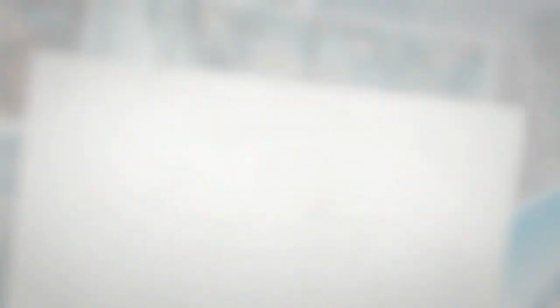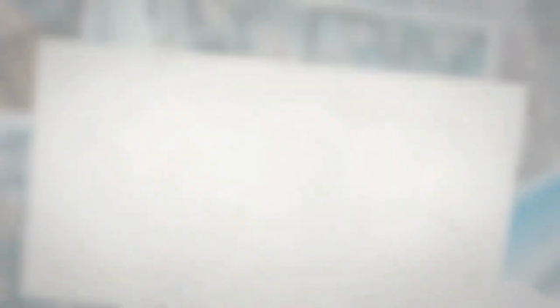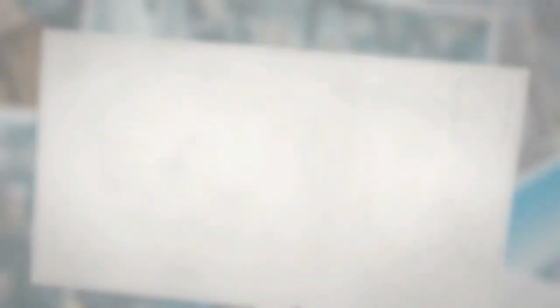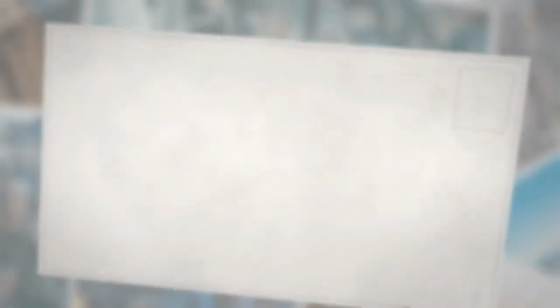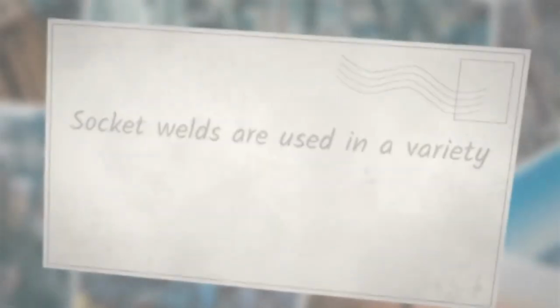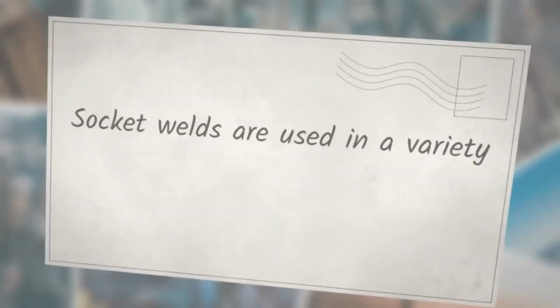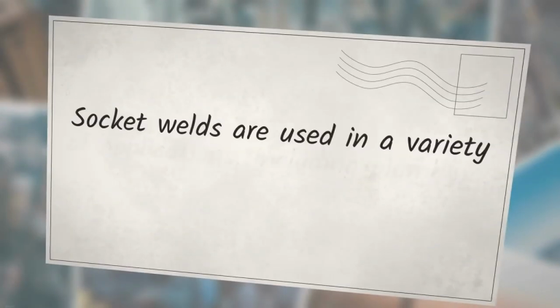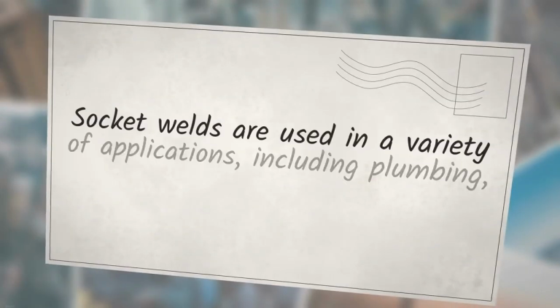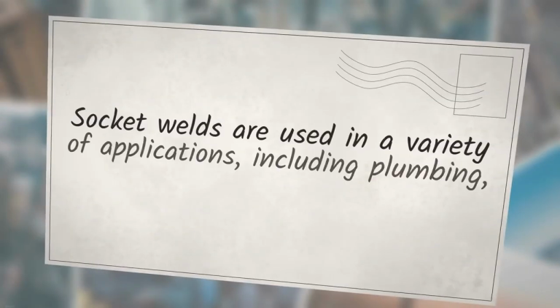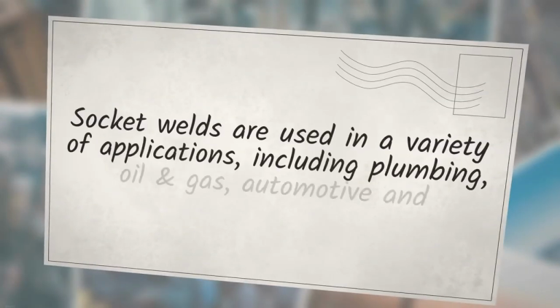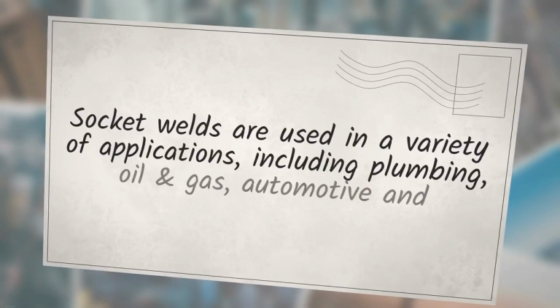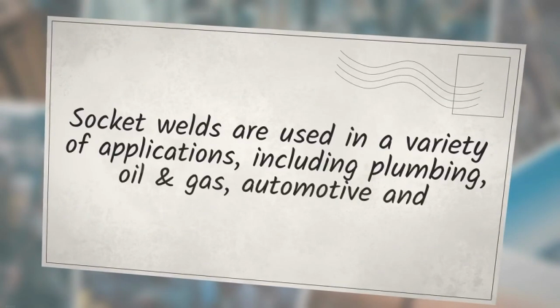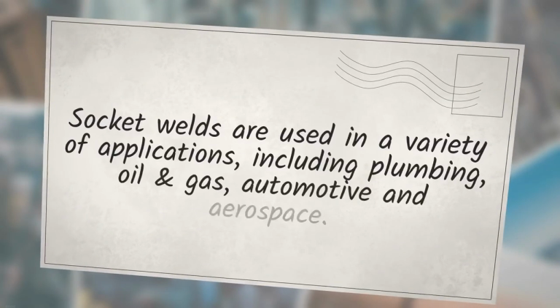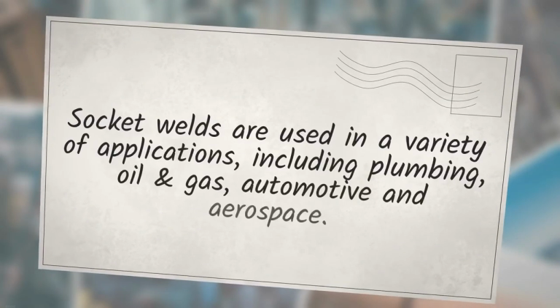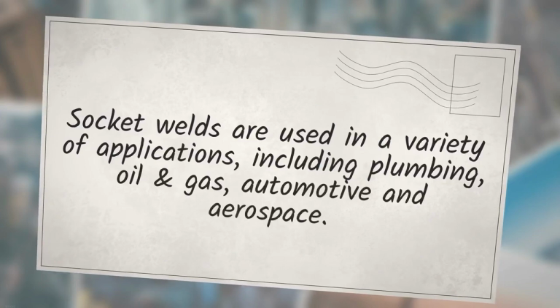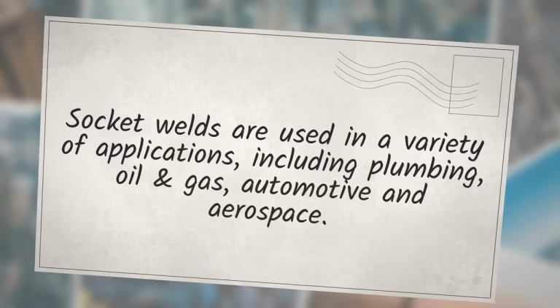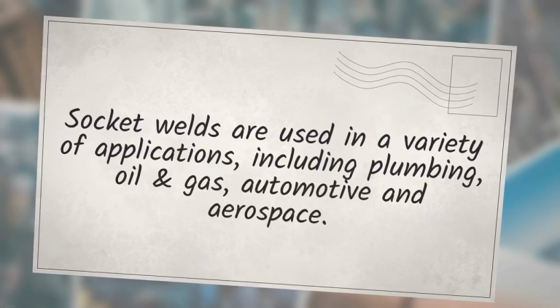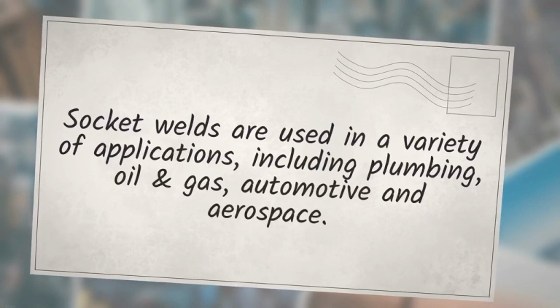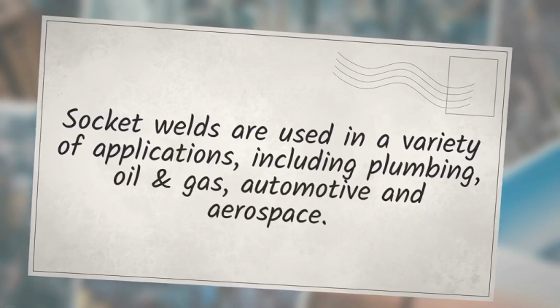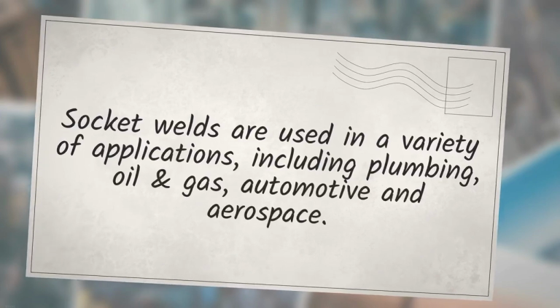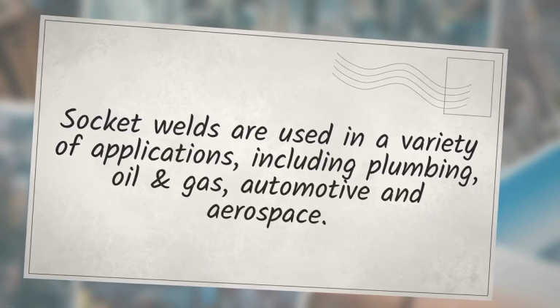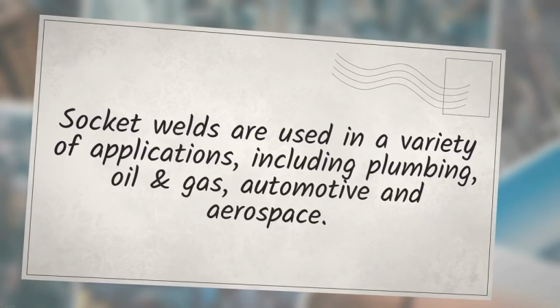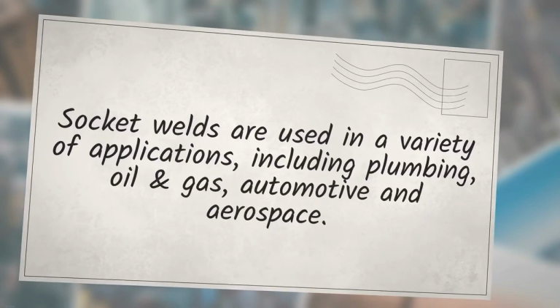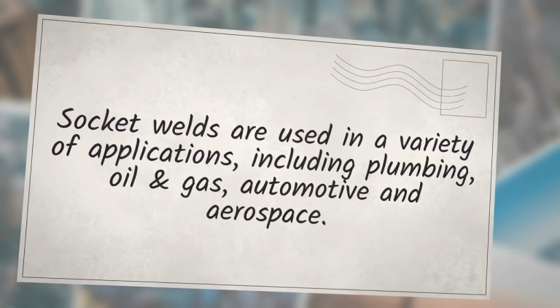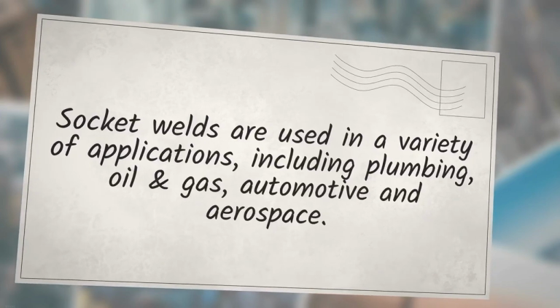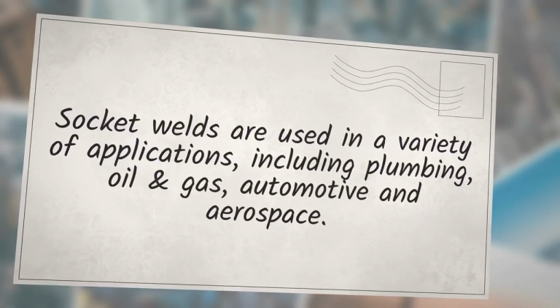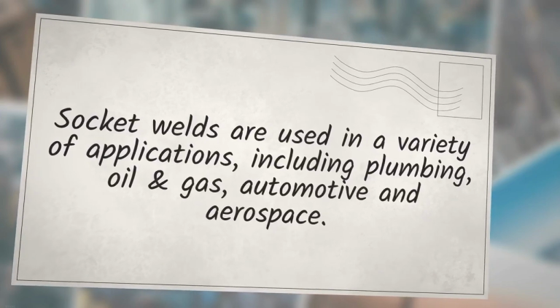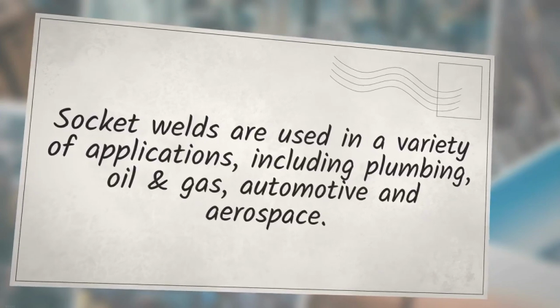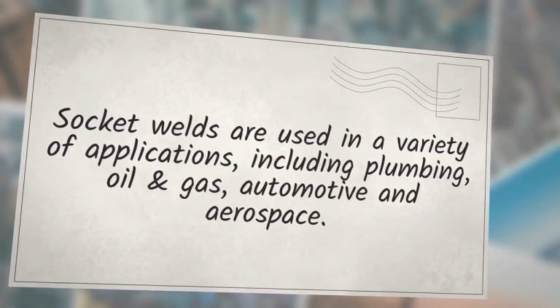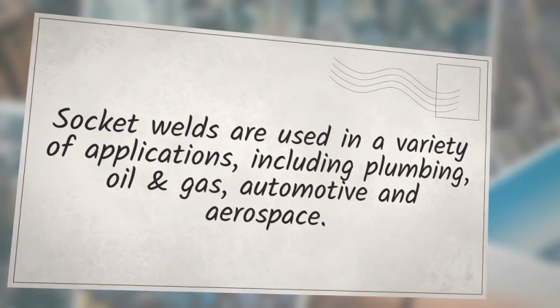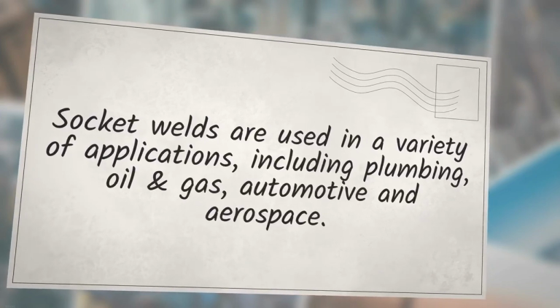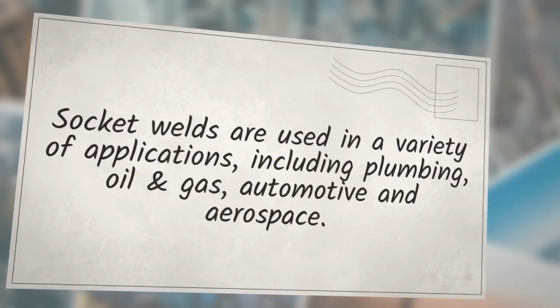Socket welds are used in a variety of applications, including plumbing, oil and gas, automotive, and aerospace.